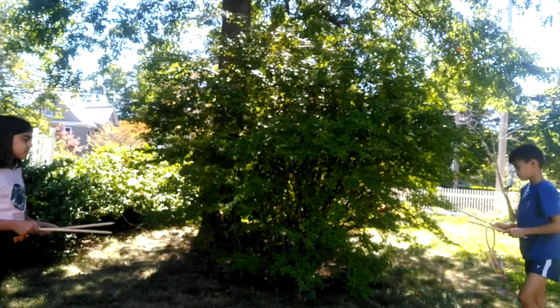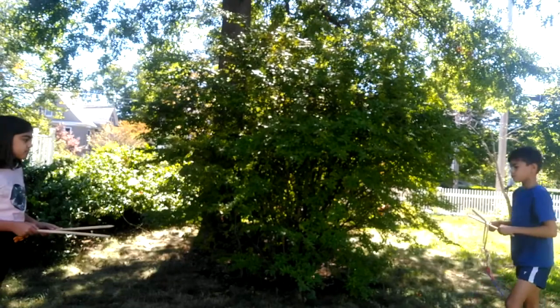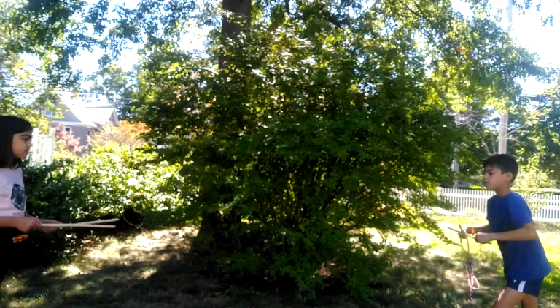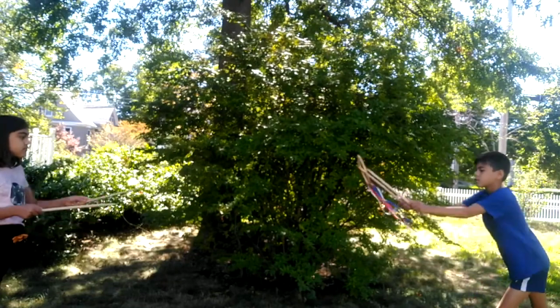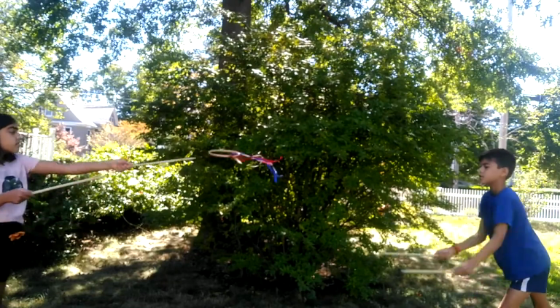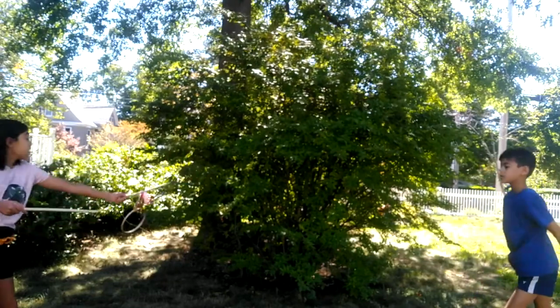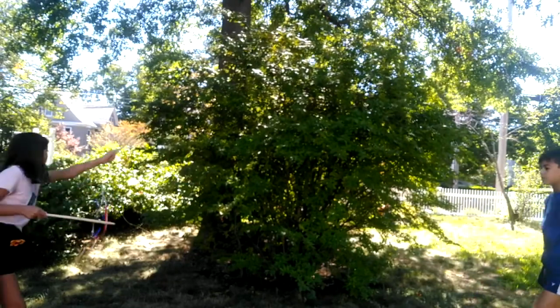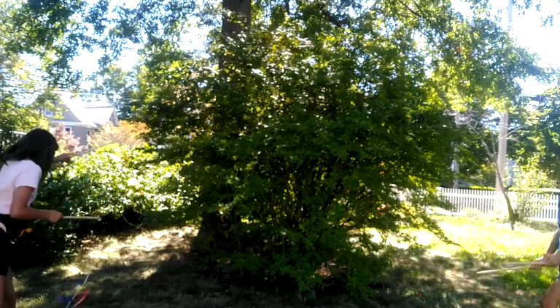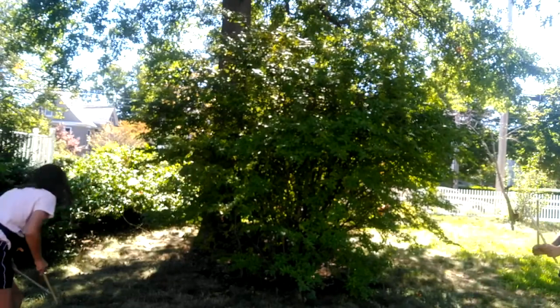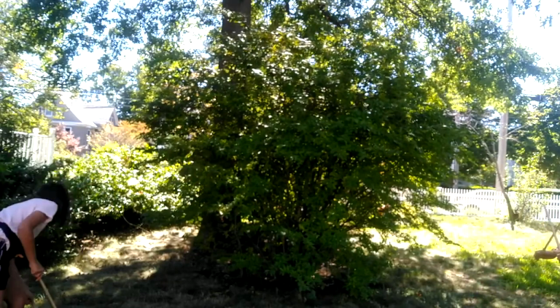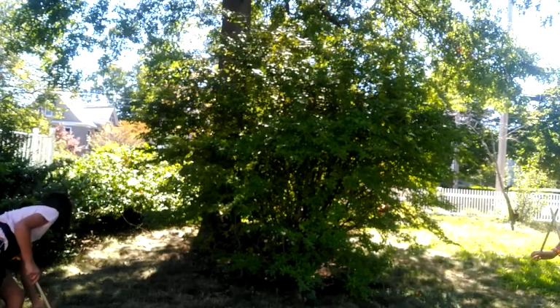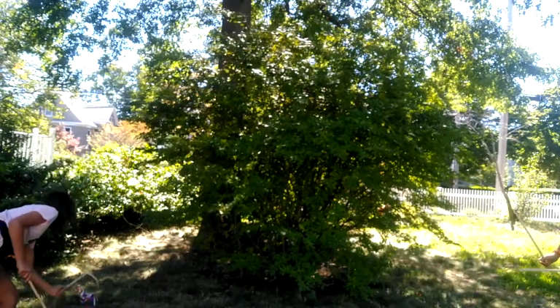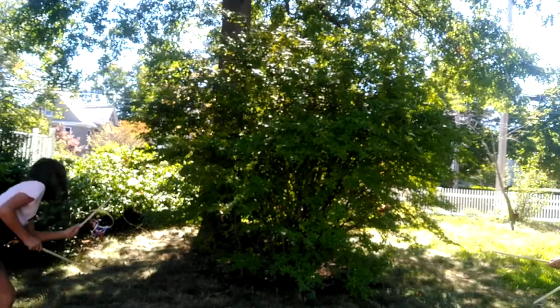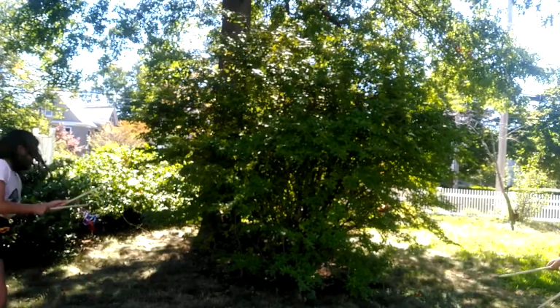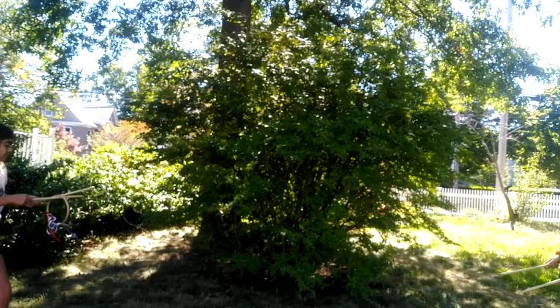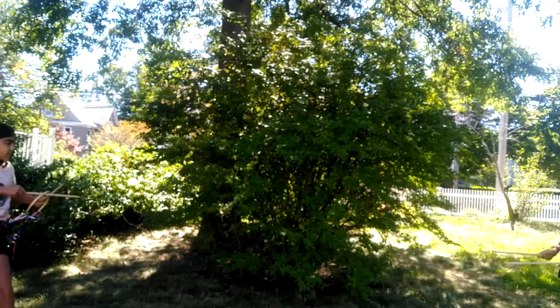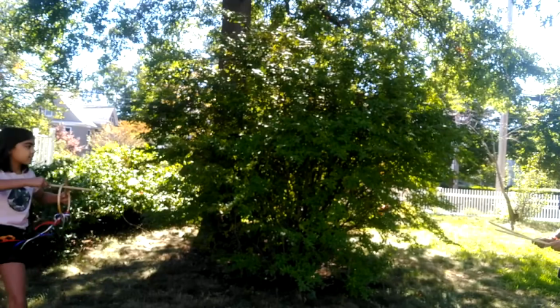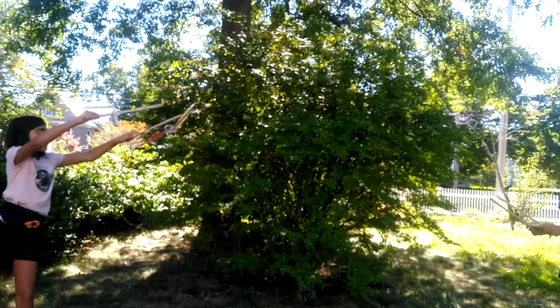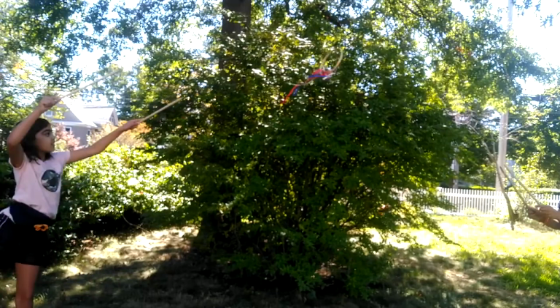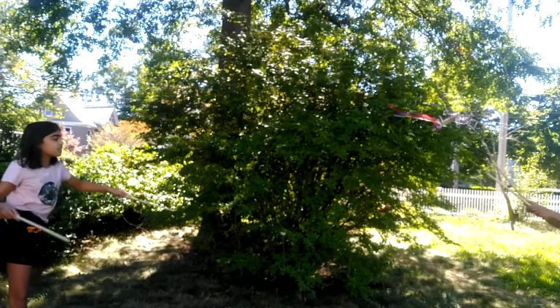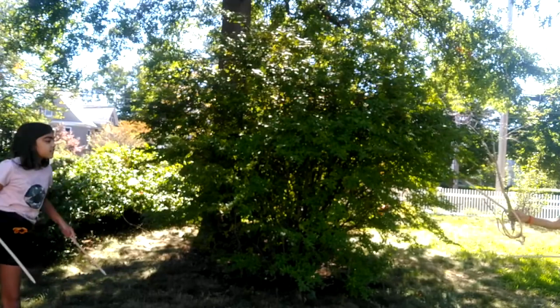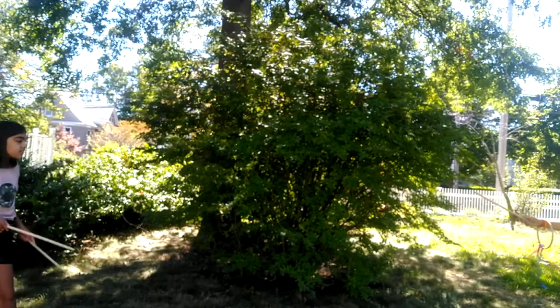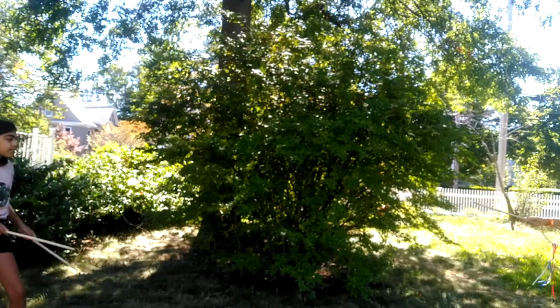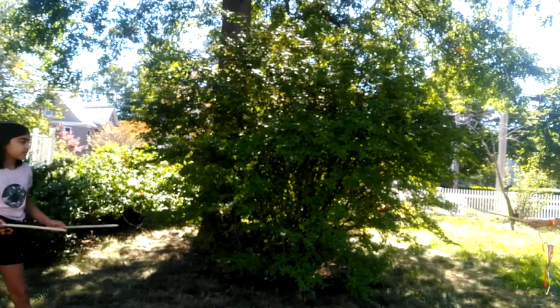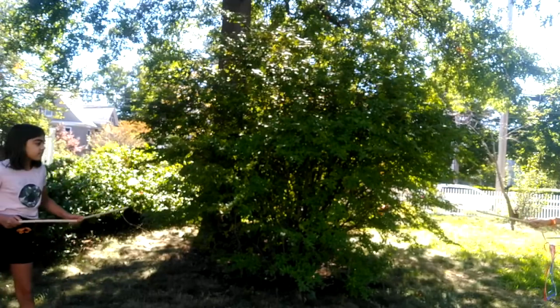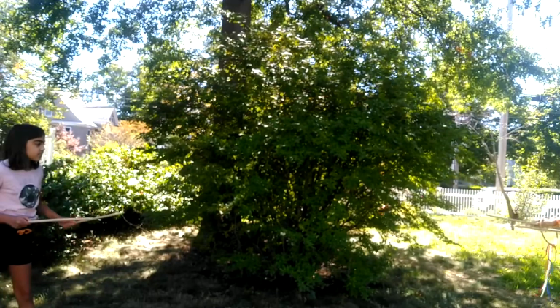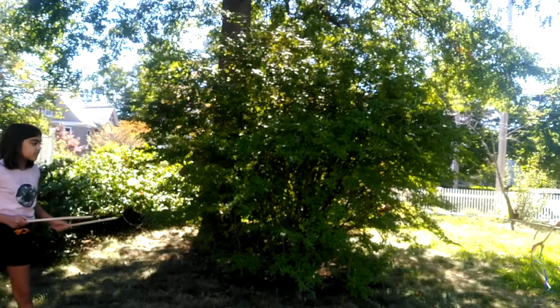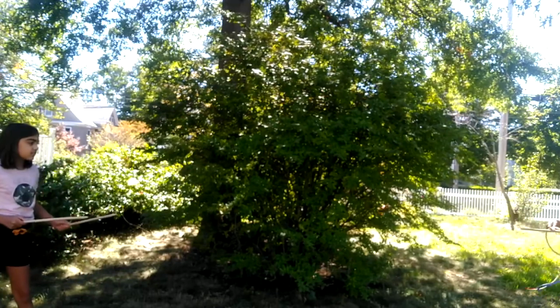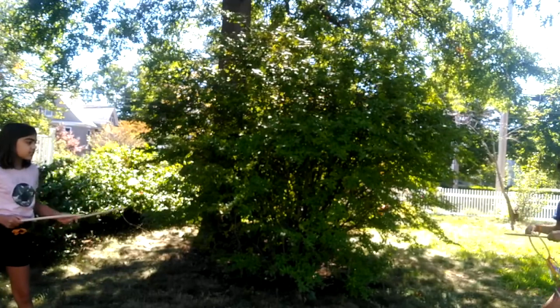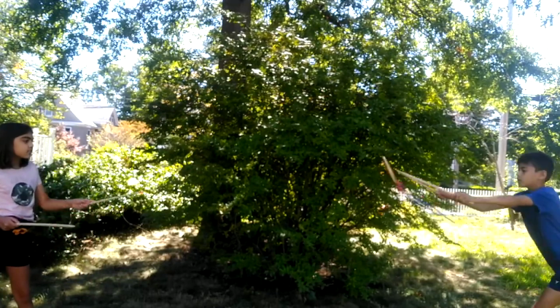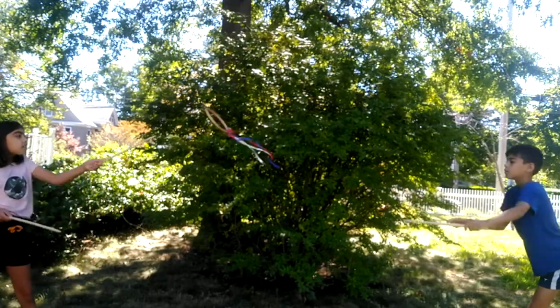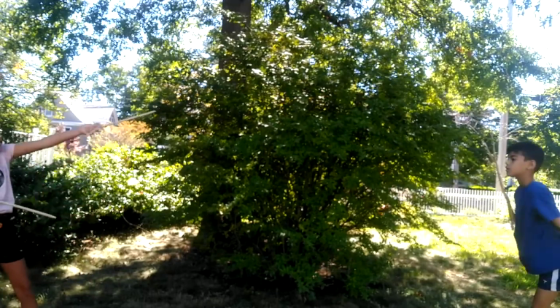The objective of graces is to toss the hoop back and forth, and the first person with ten catches wins.